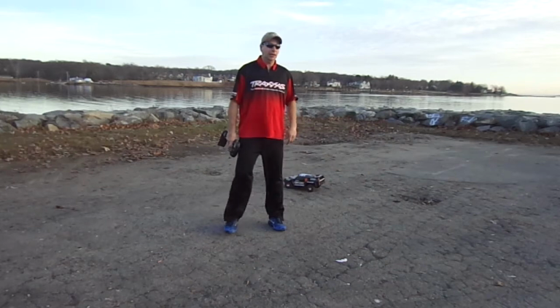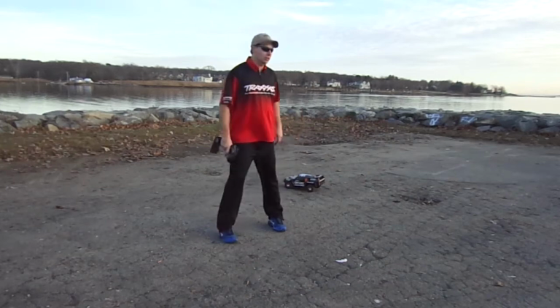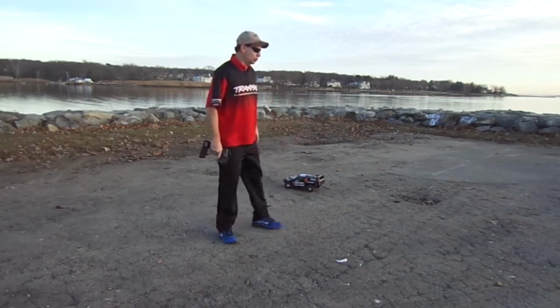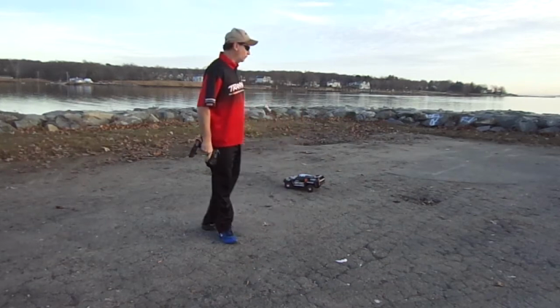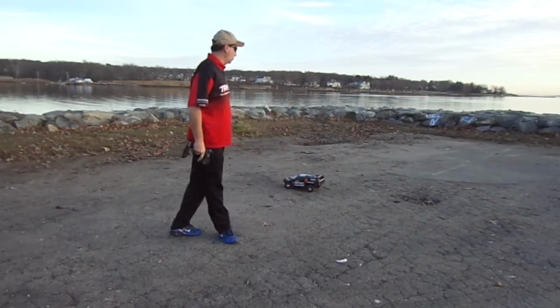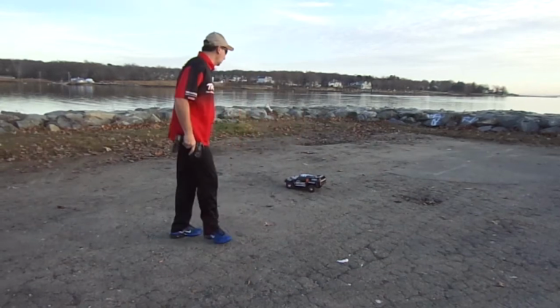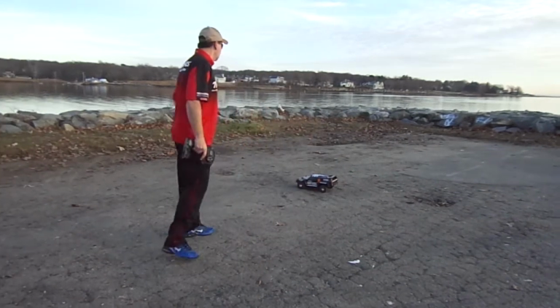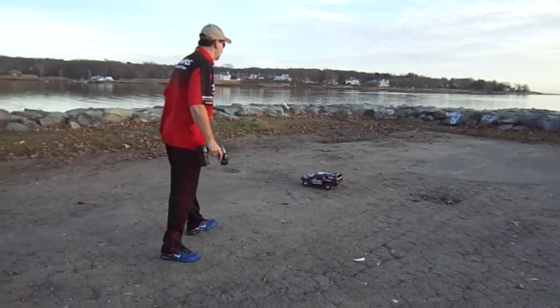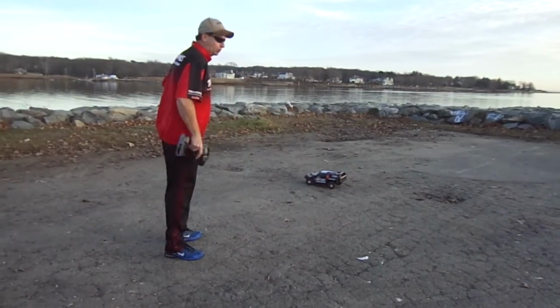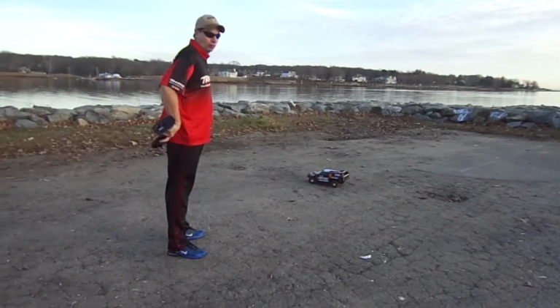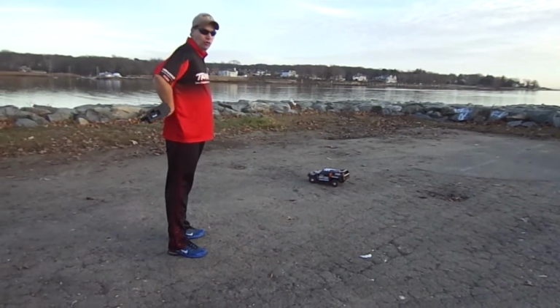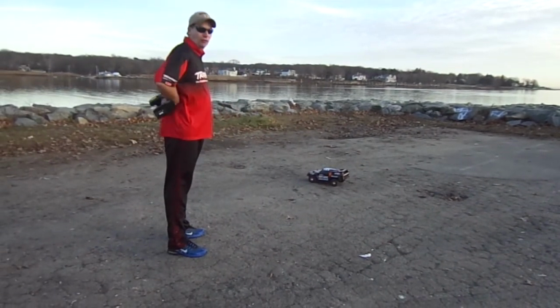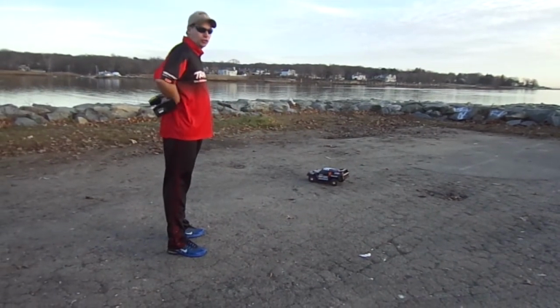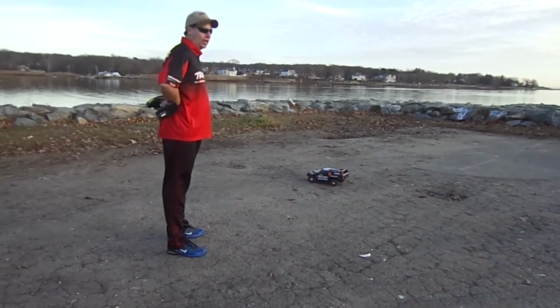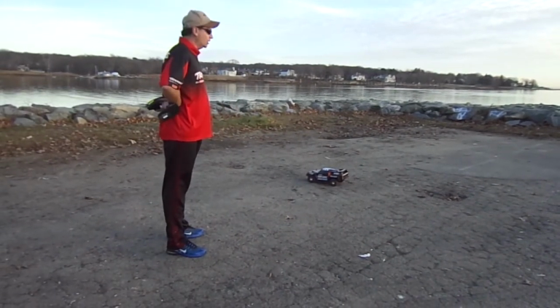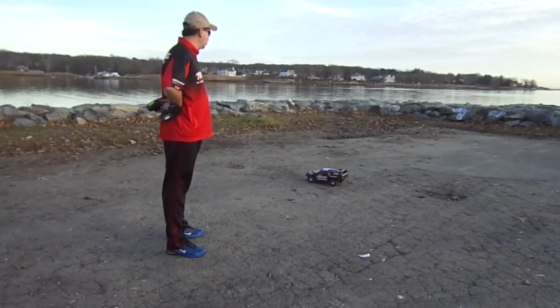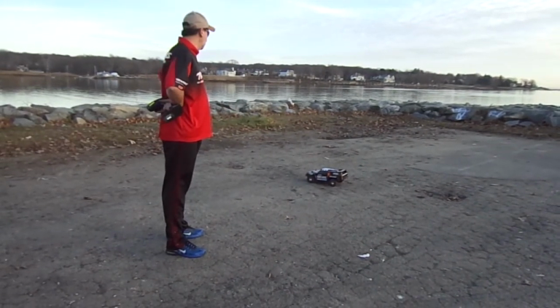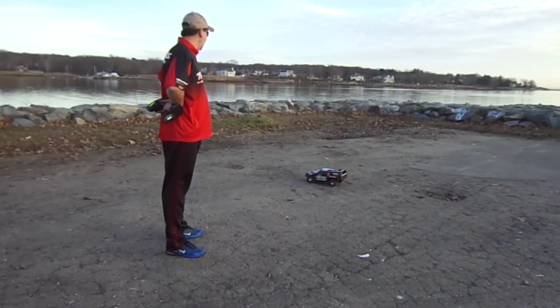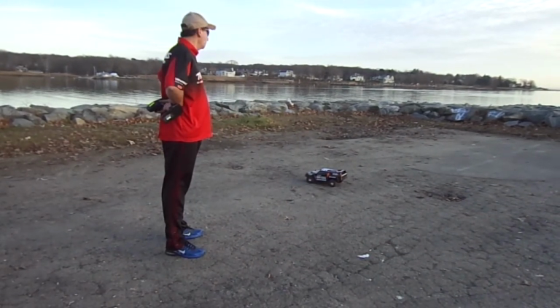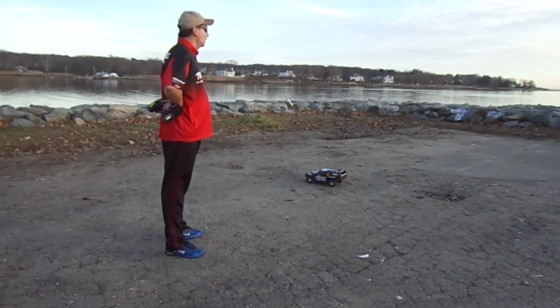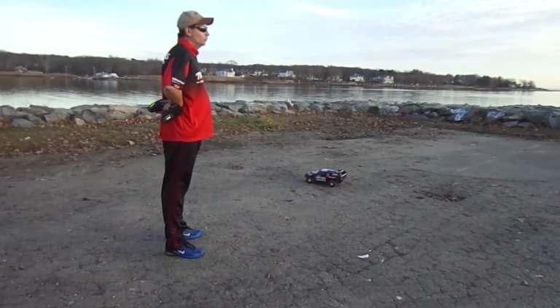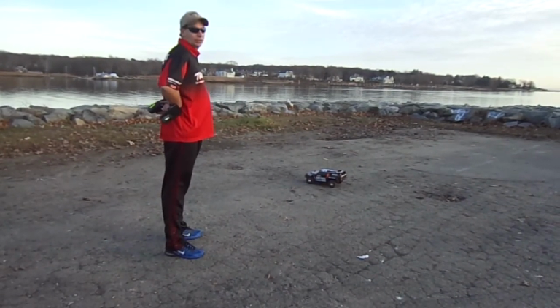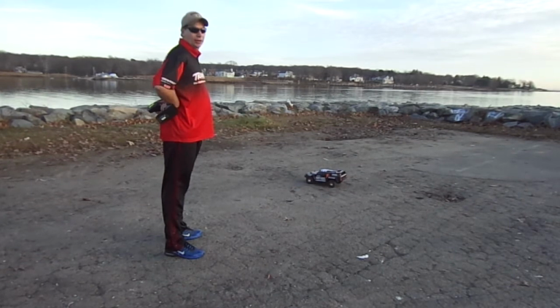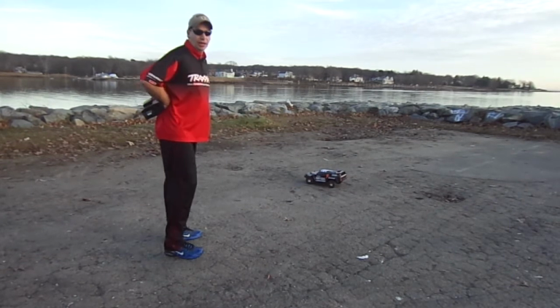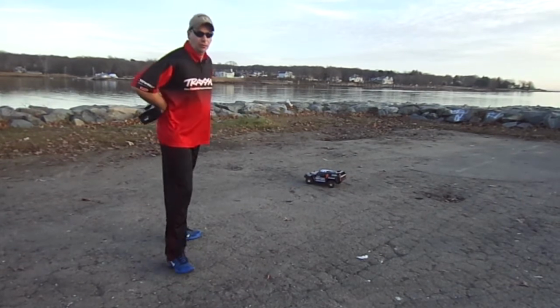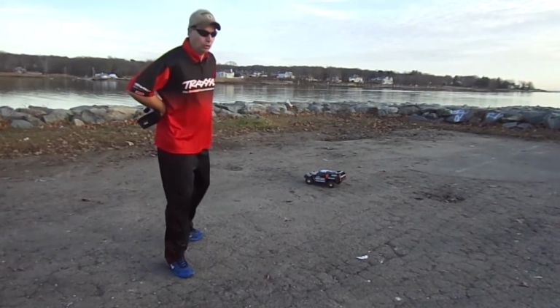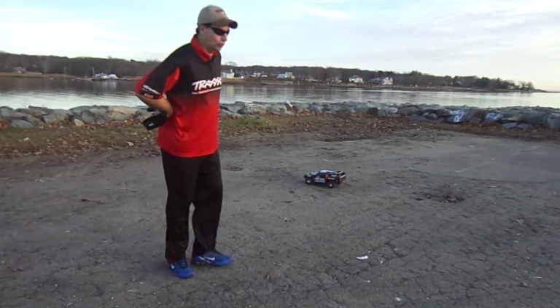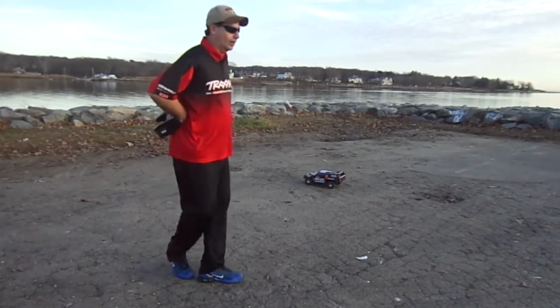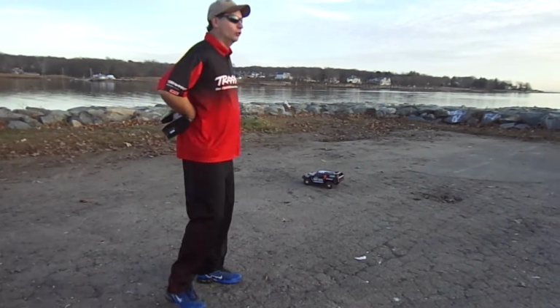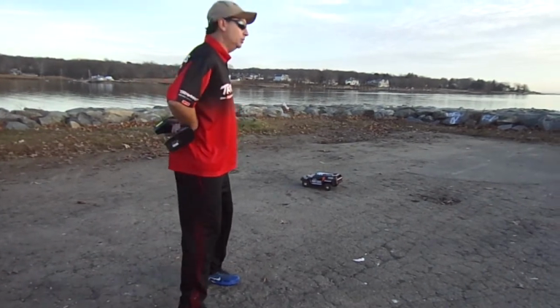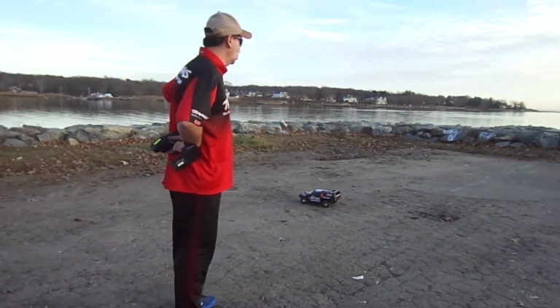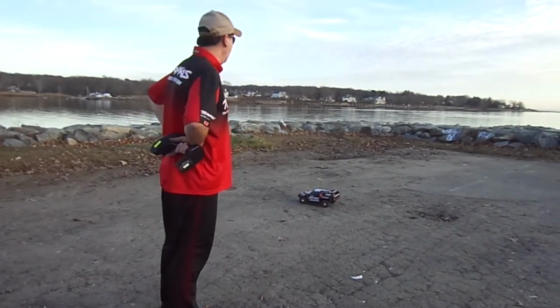Hey guys, it's Joey from Joey's RC Junkie, and we're going to run a 4x4 Slash Ultimate today. We're down in Warwick, Rhode Island, Oakland Beach Sea World.